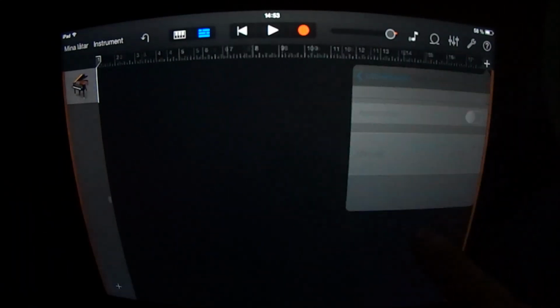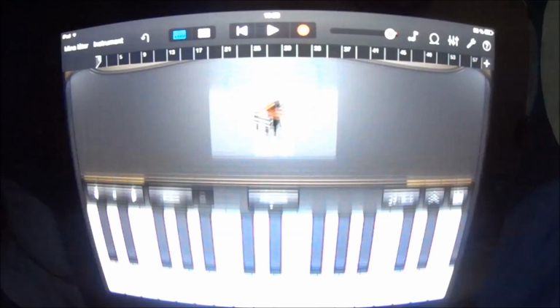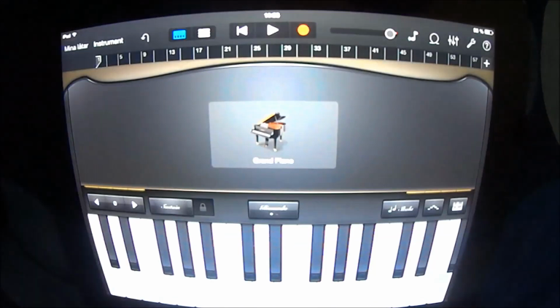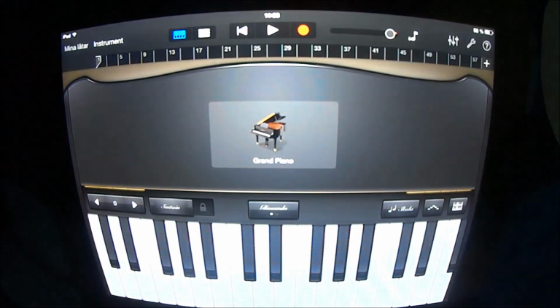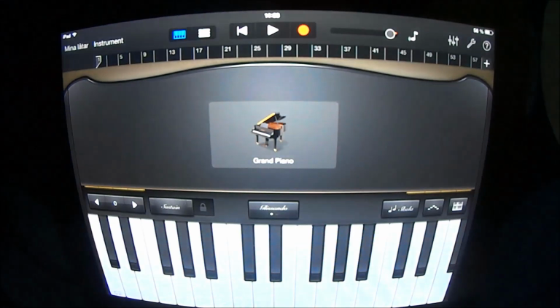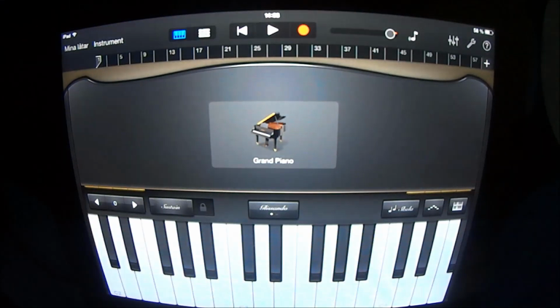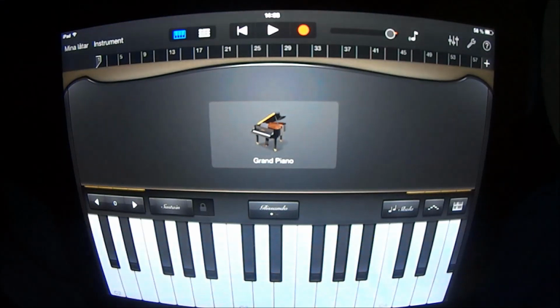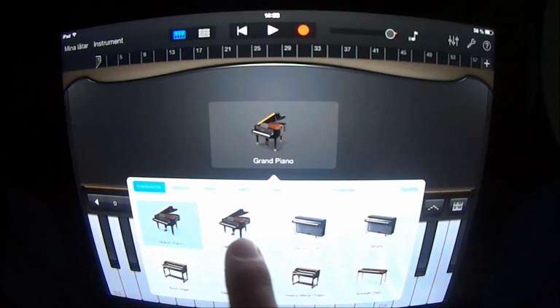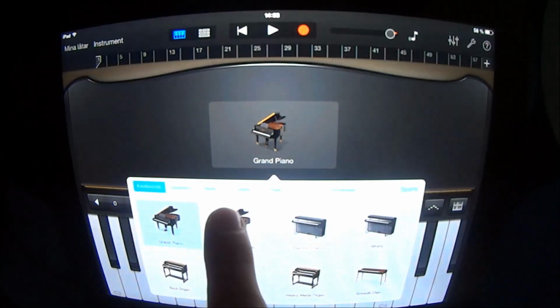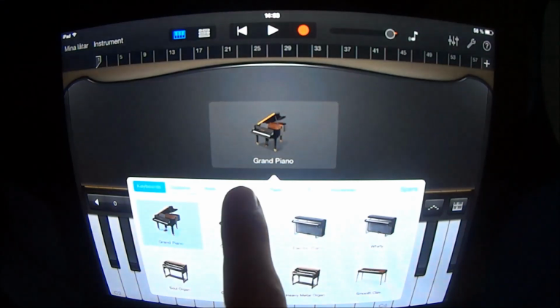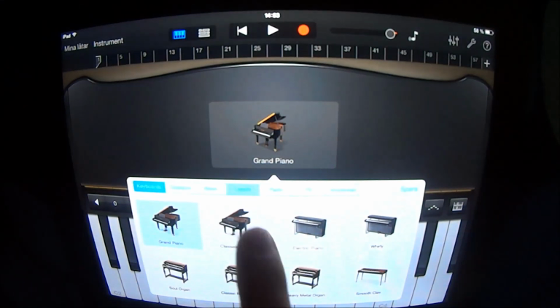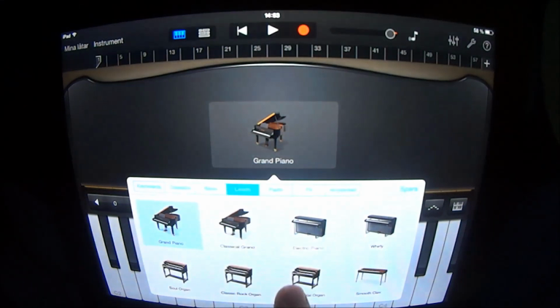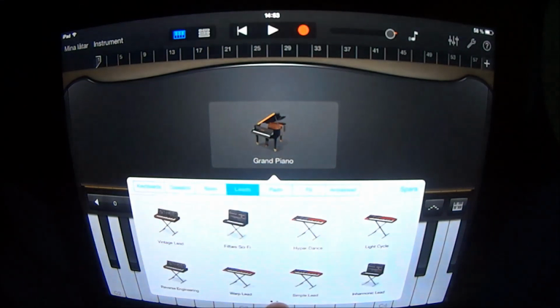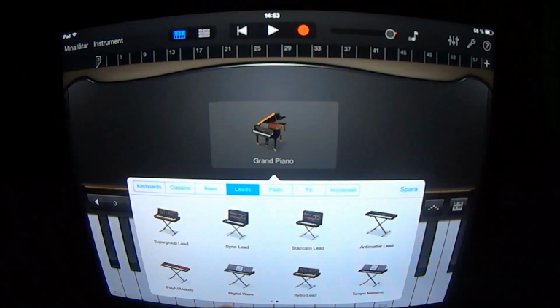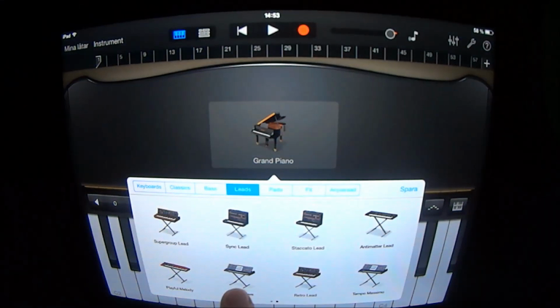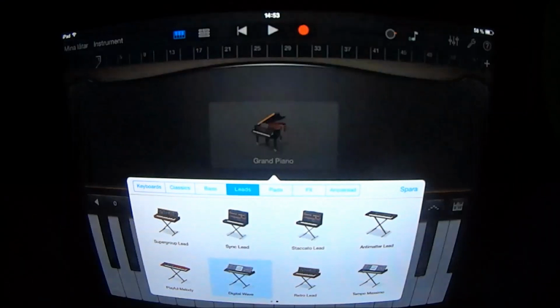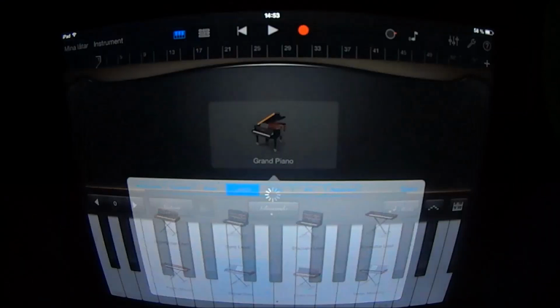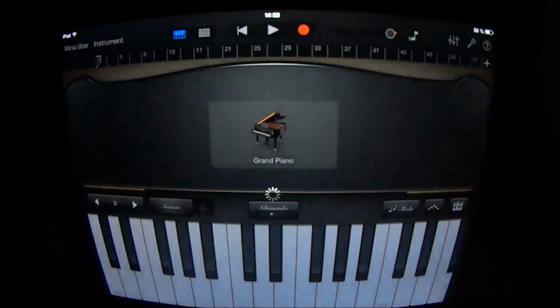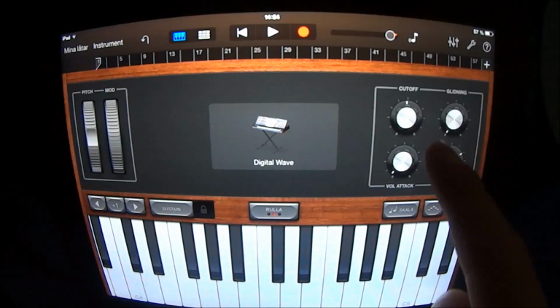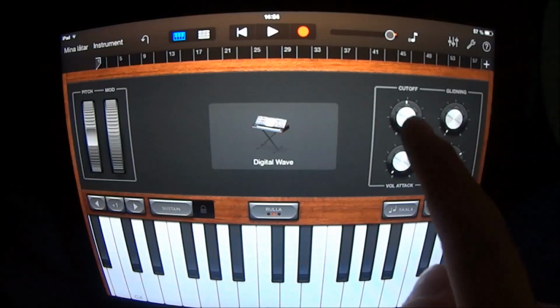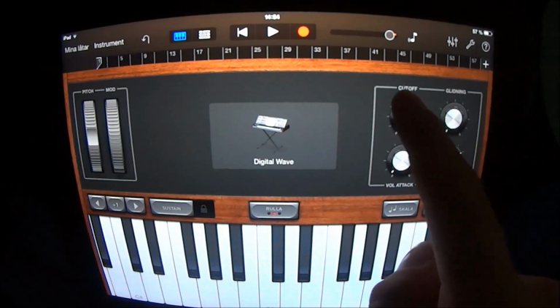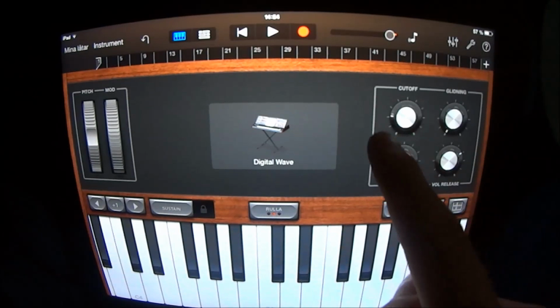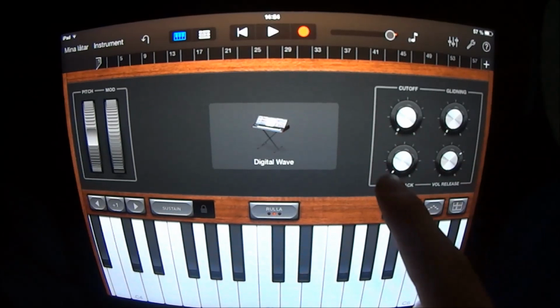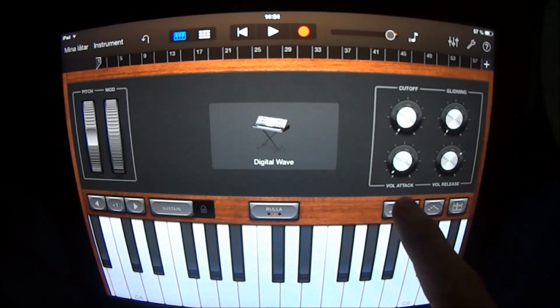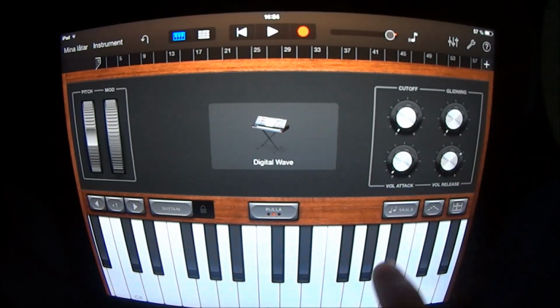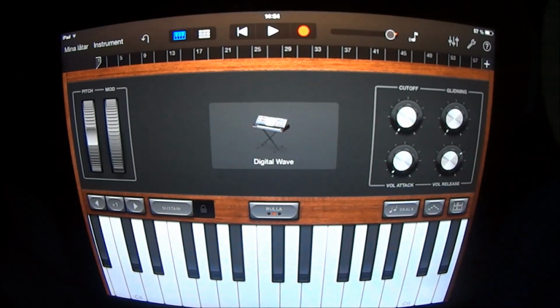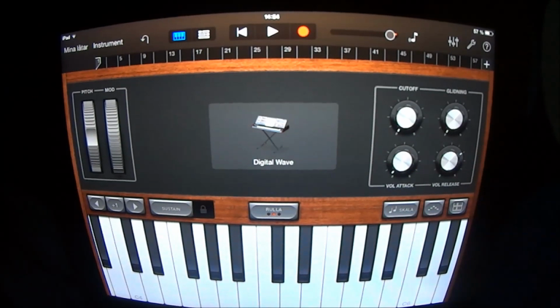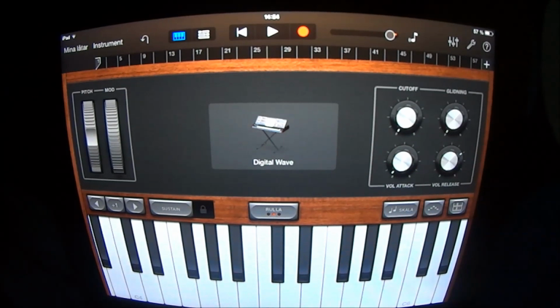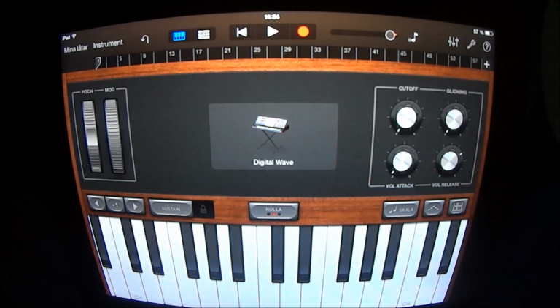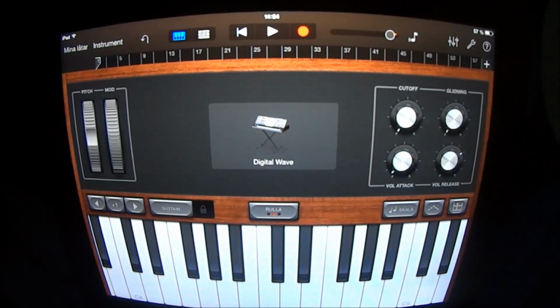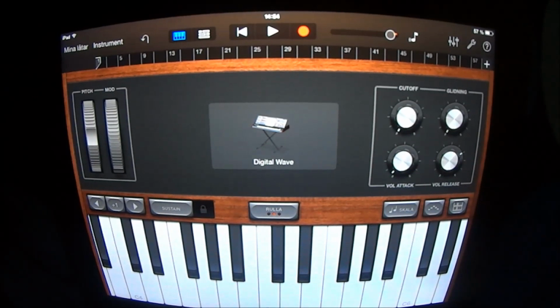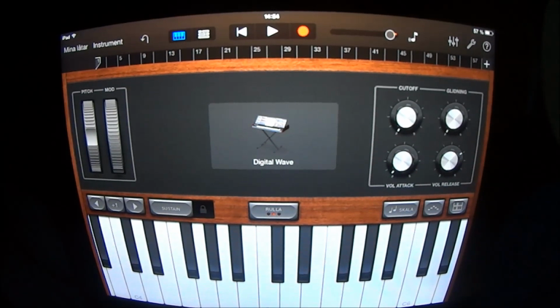Go into your keyboard, choose Leads and Digital Wave, have the cutoff at left, and play like this.